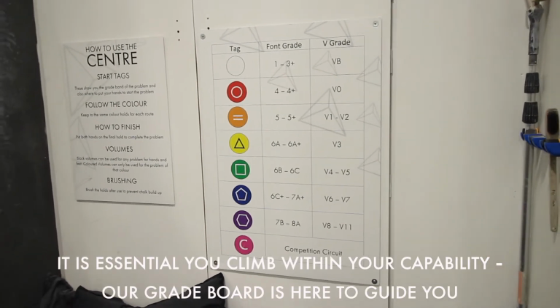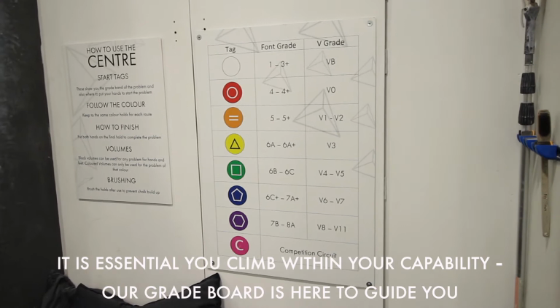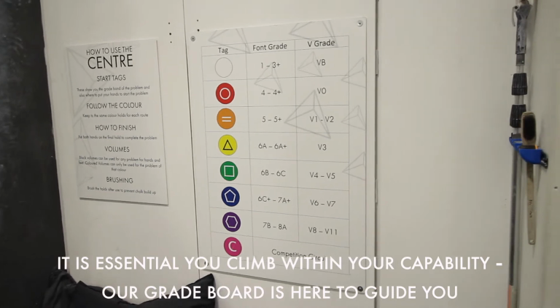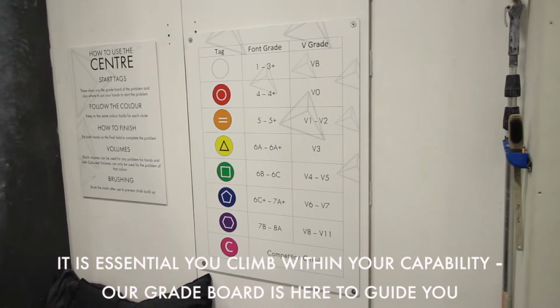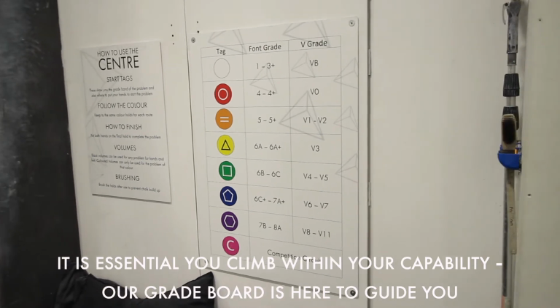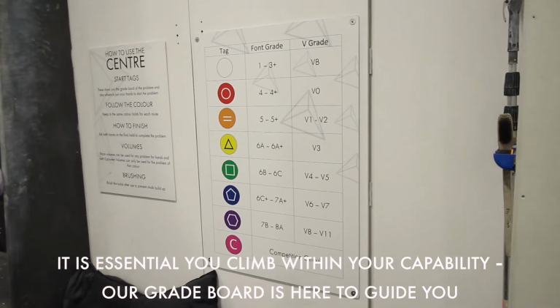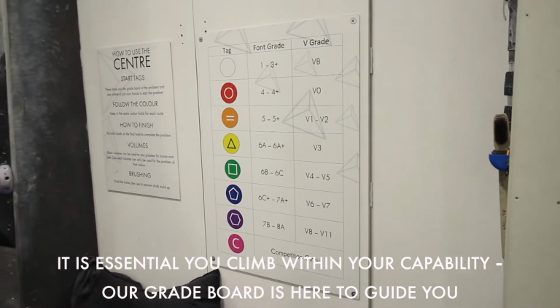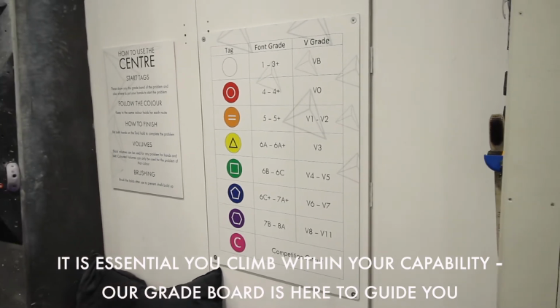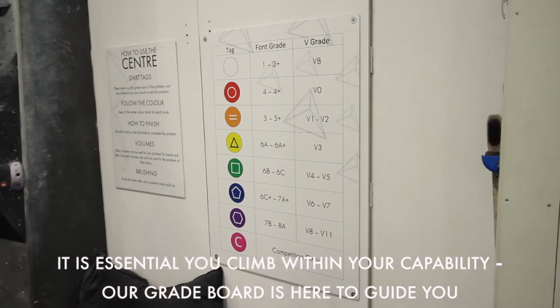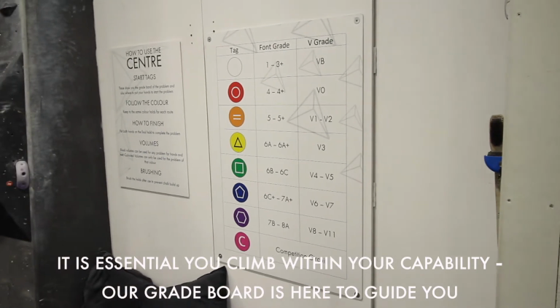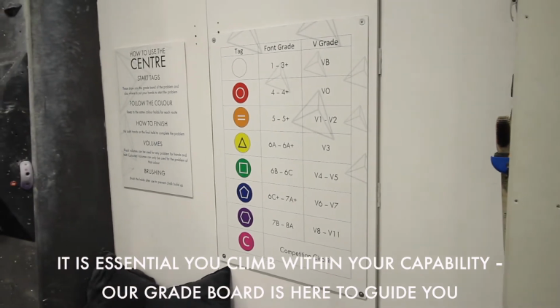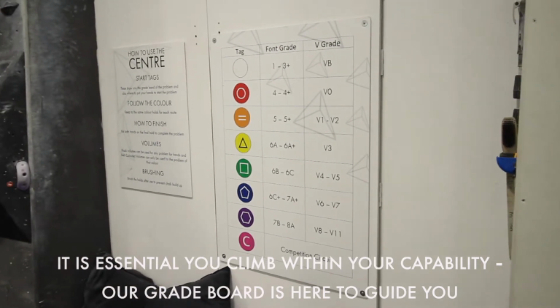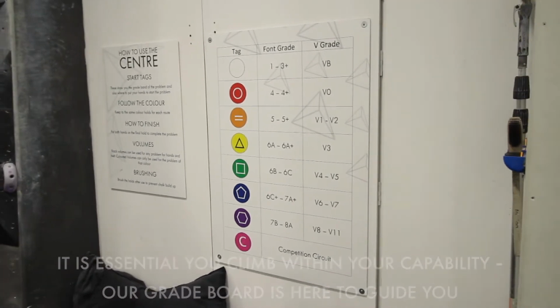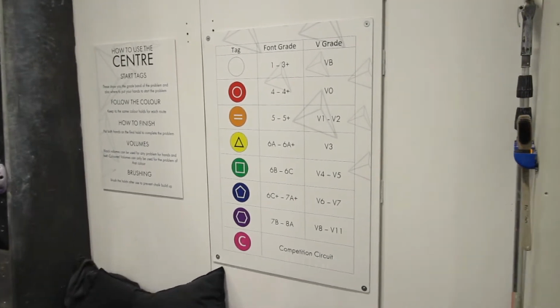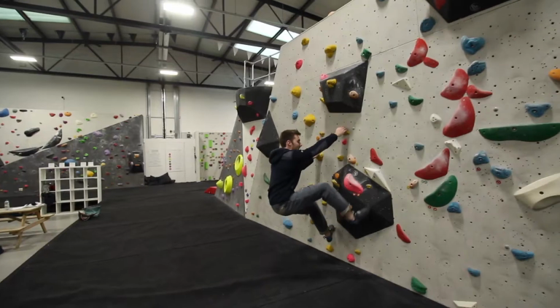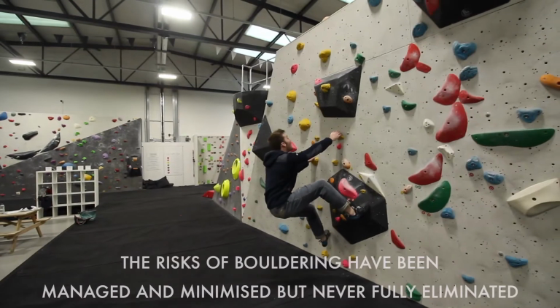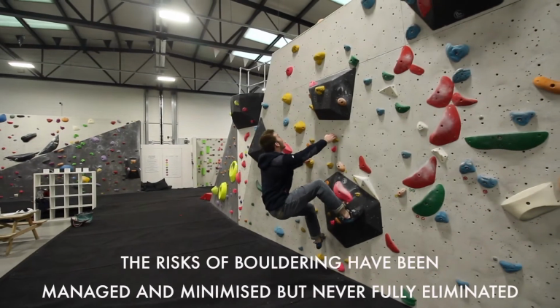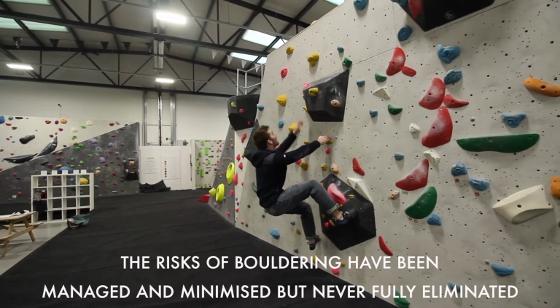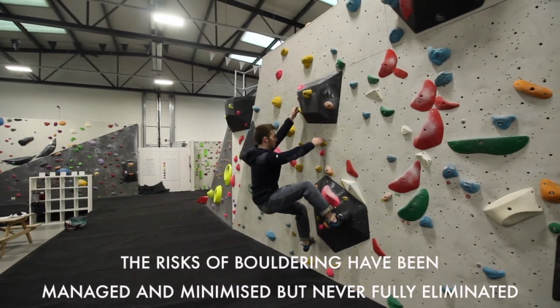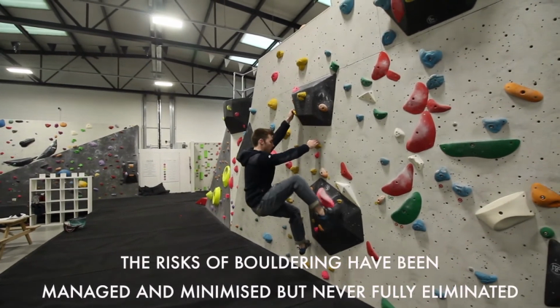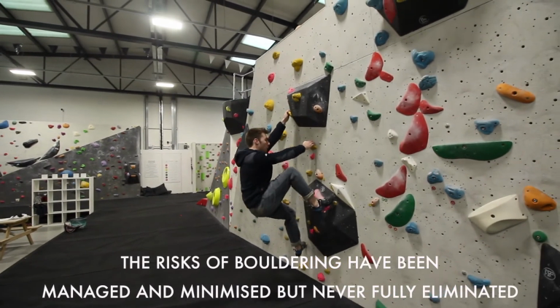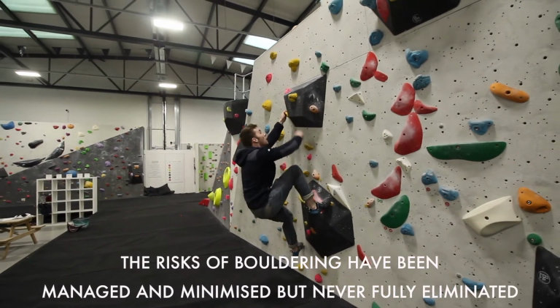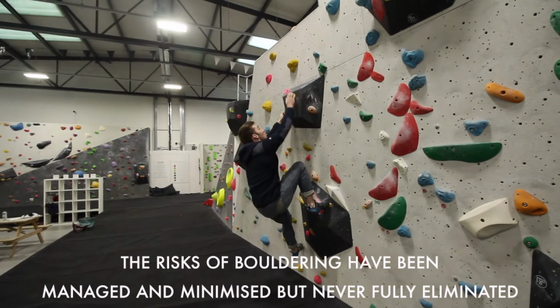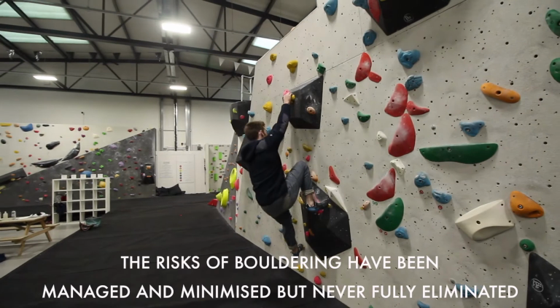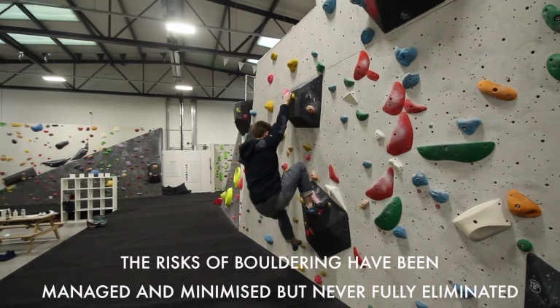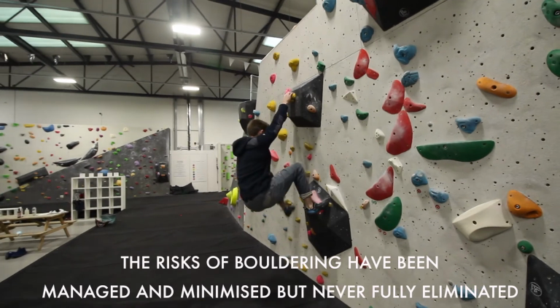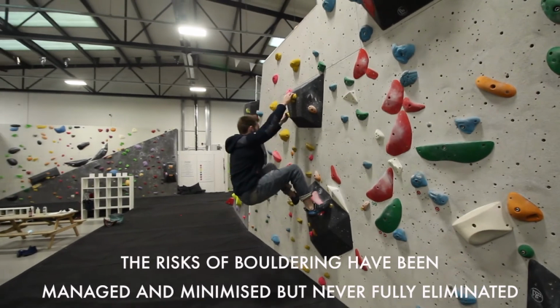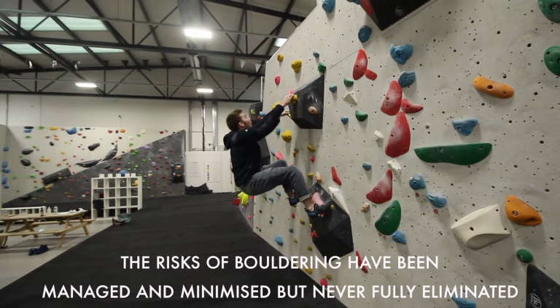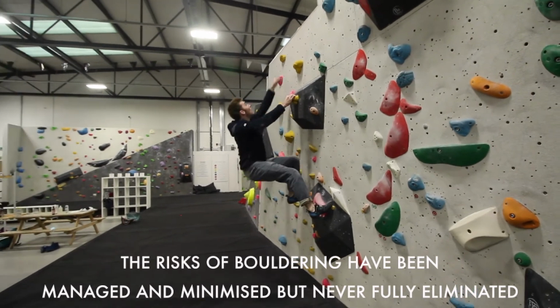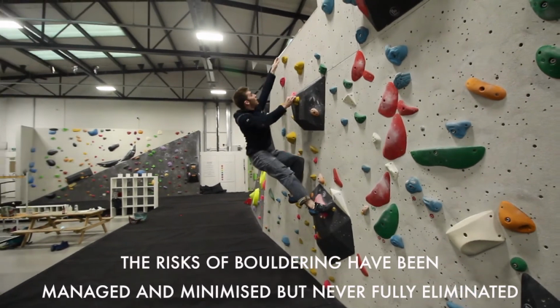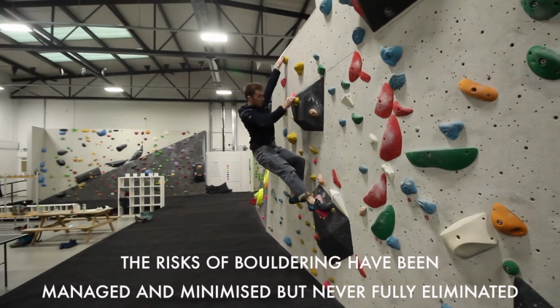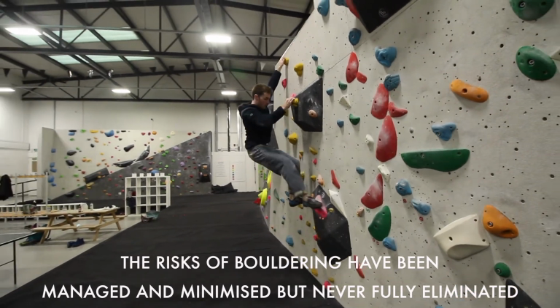Our grade board is here to guide you. The risks of bouldering have been managed and minimised, but never fully eliminated.